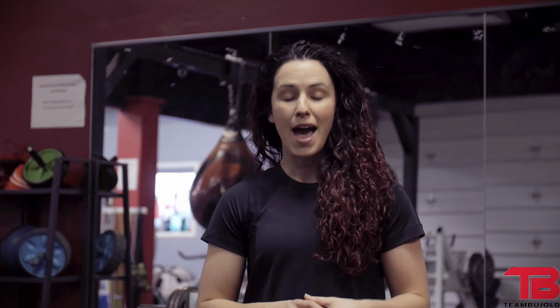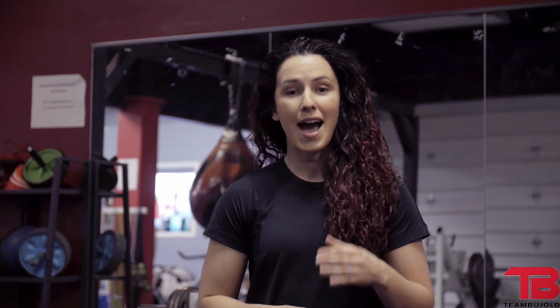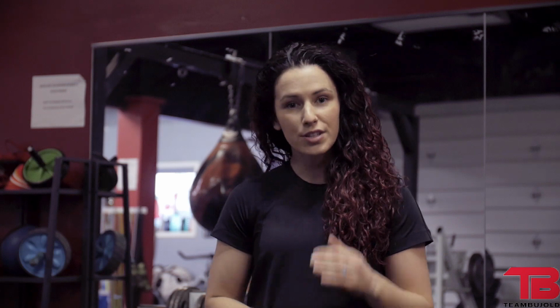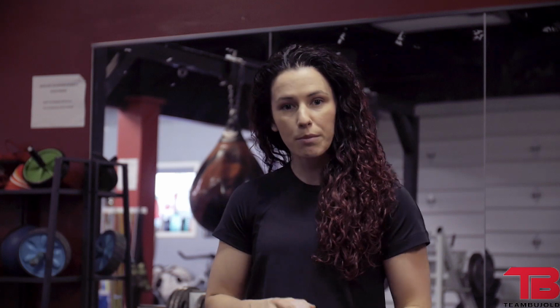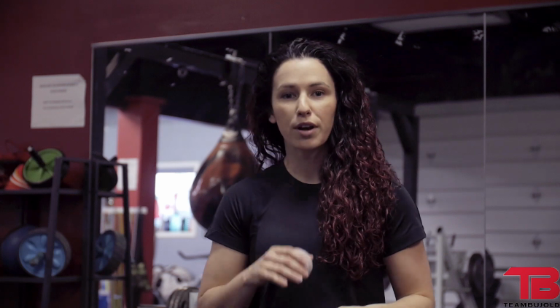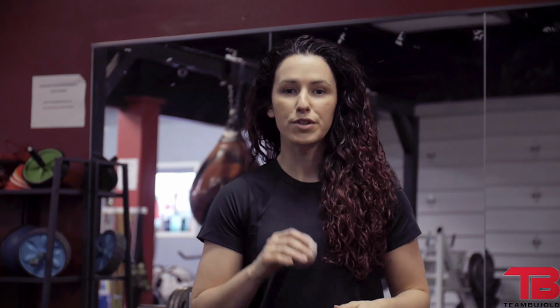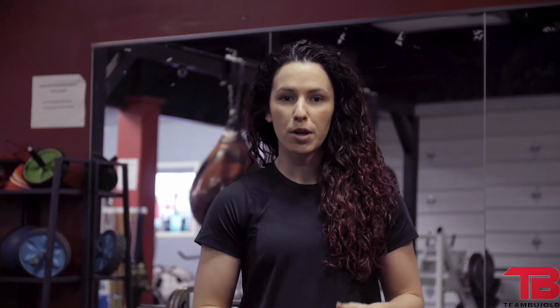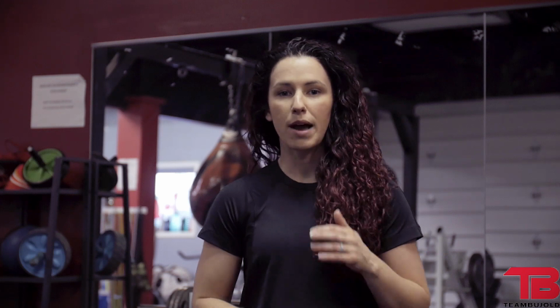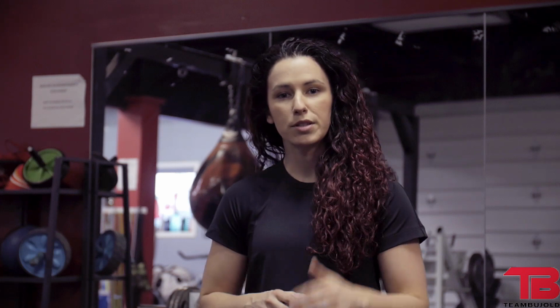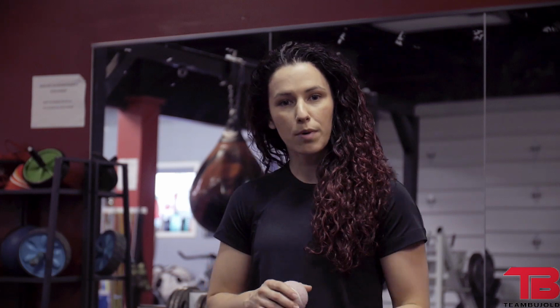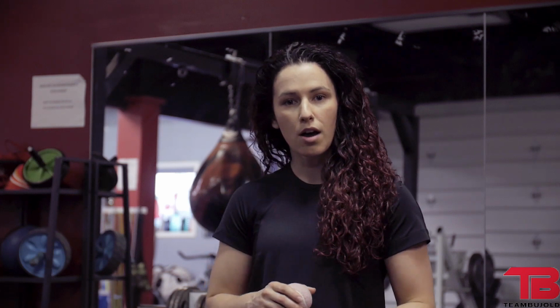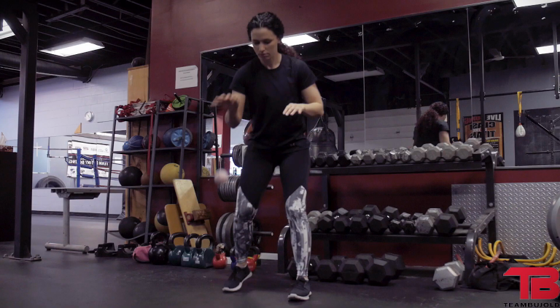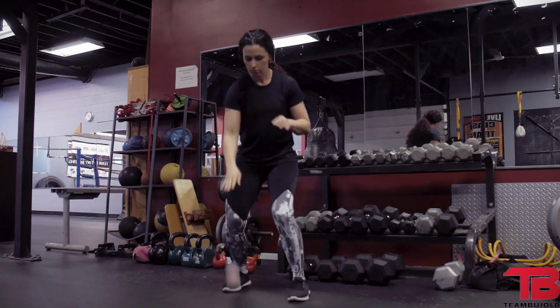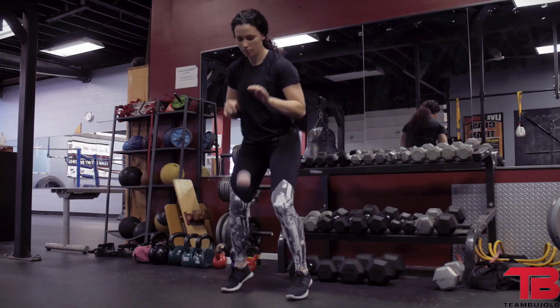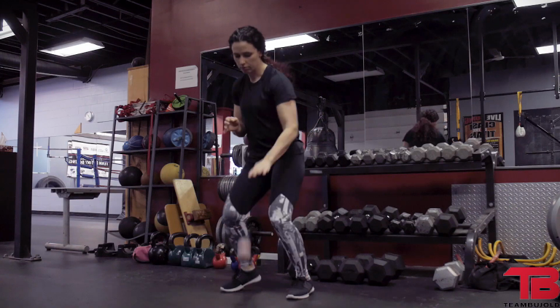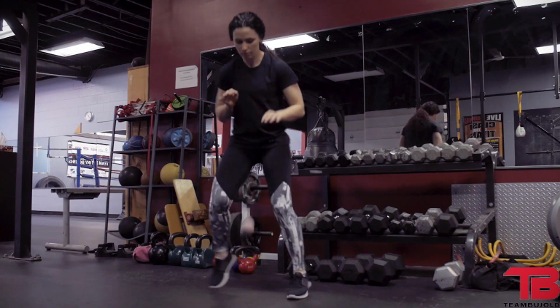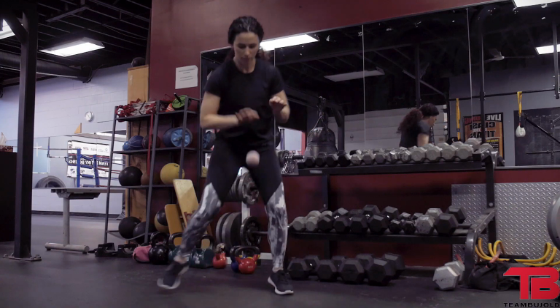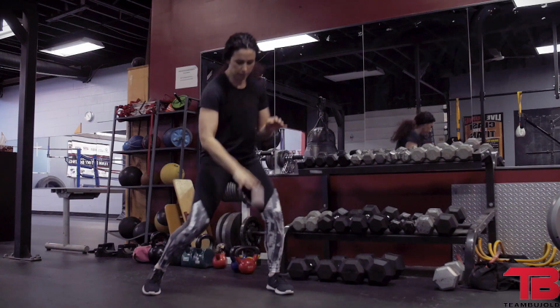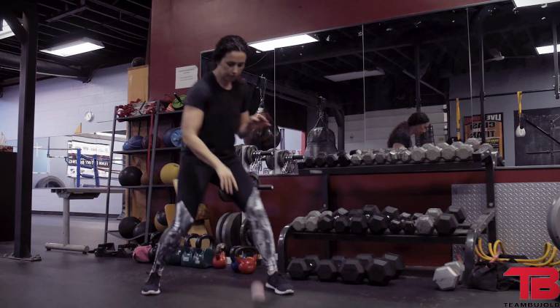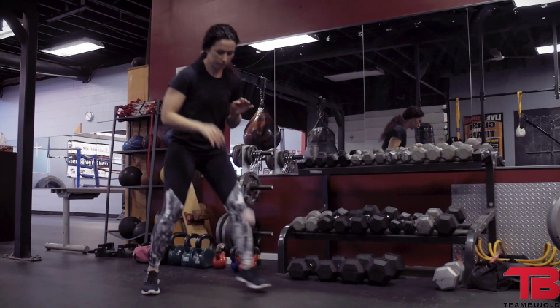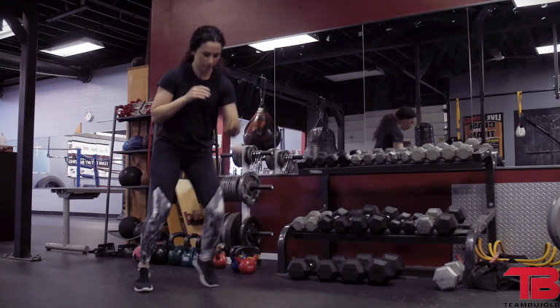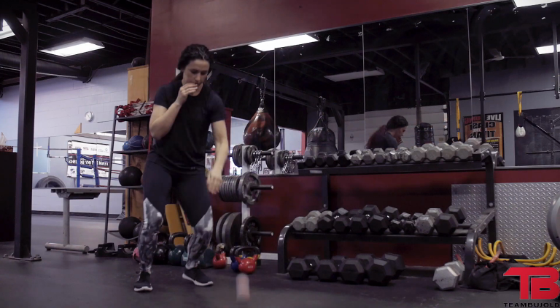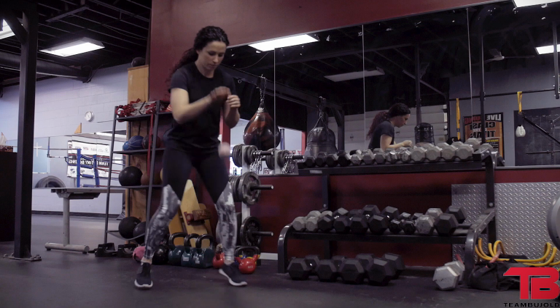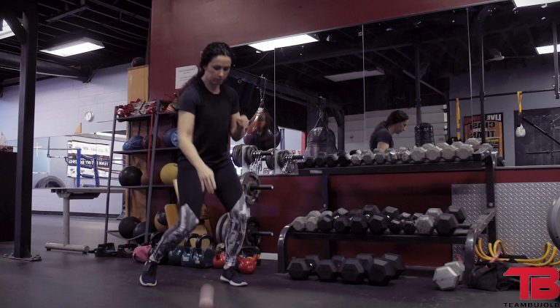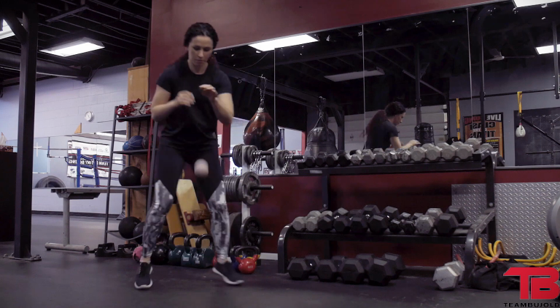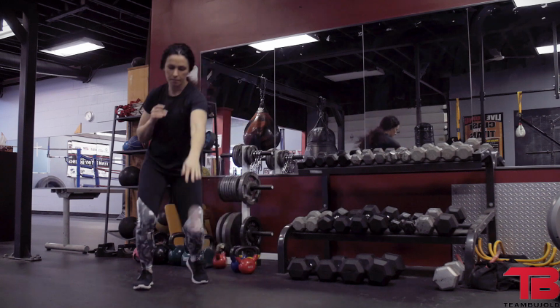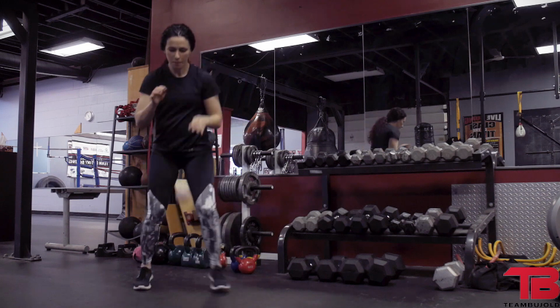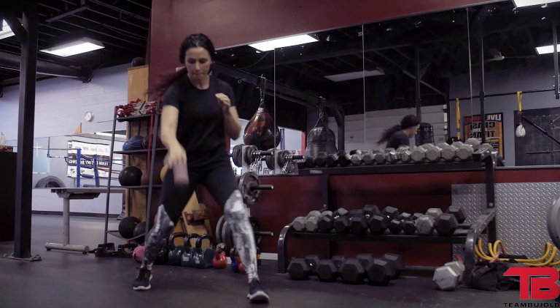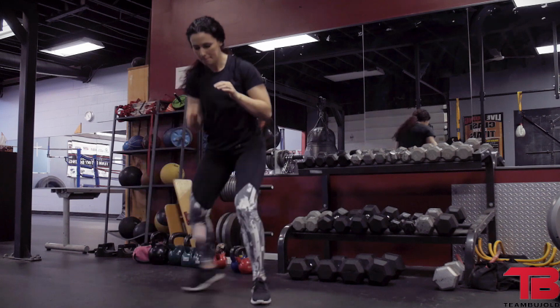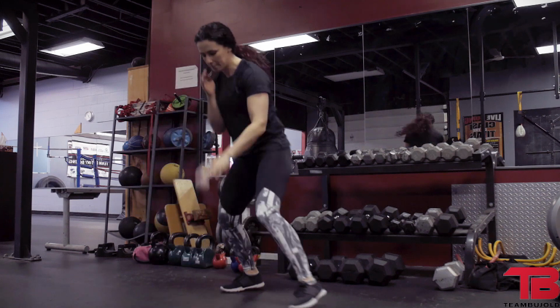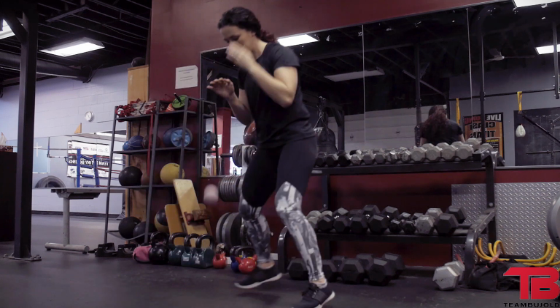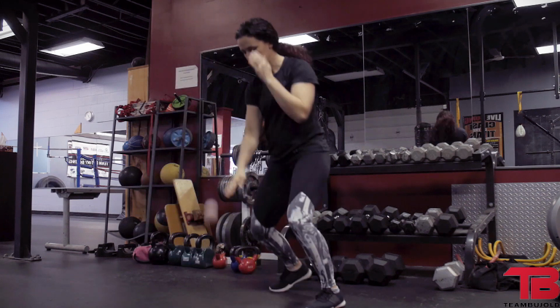As you get more comfortable bouncing the ball, then you're slowly going to add your footwork in and start making angles and move around.